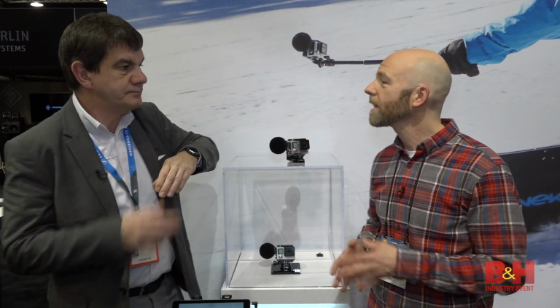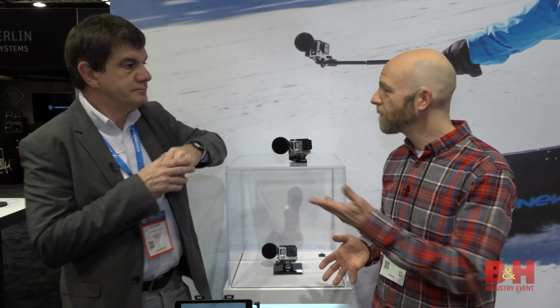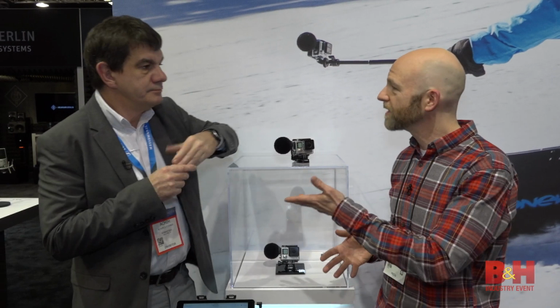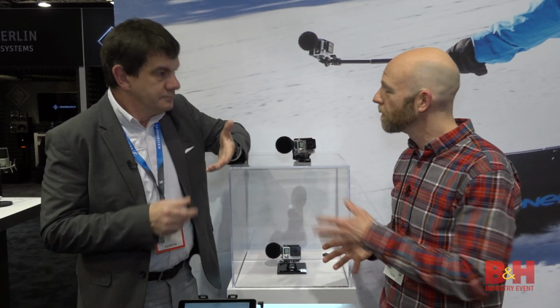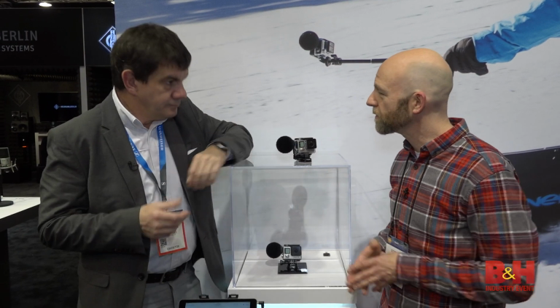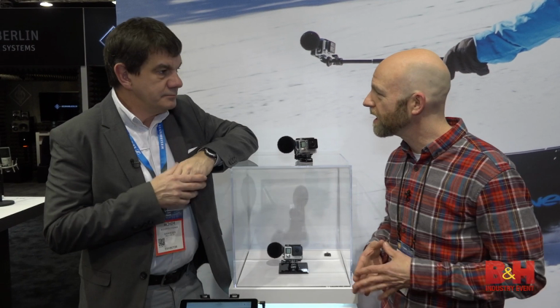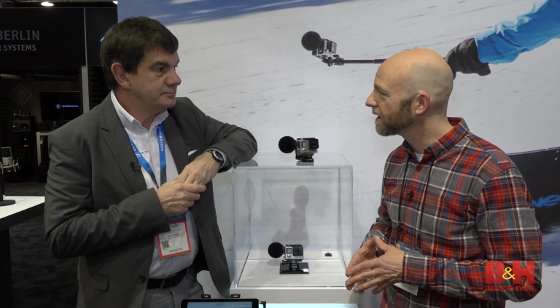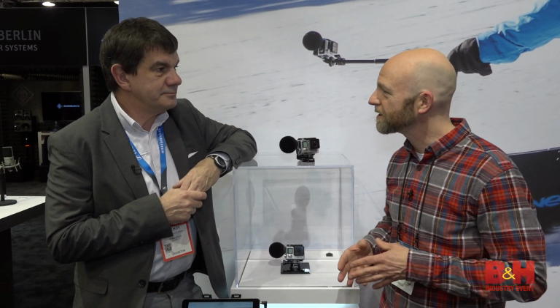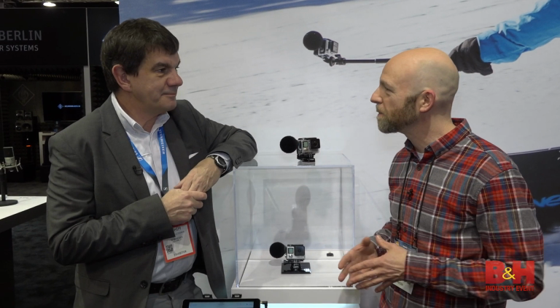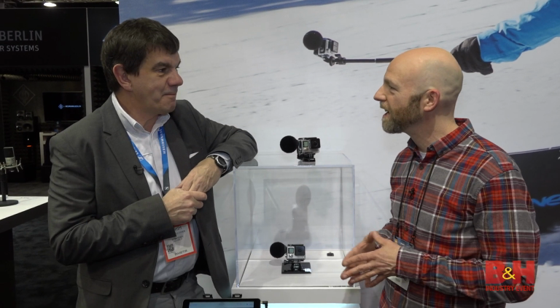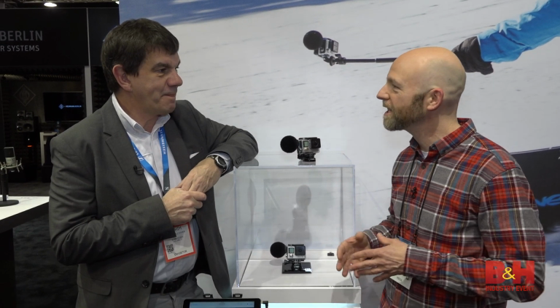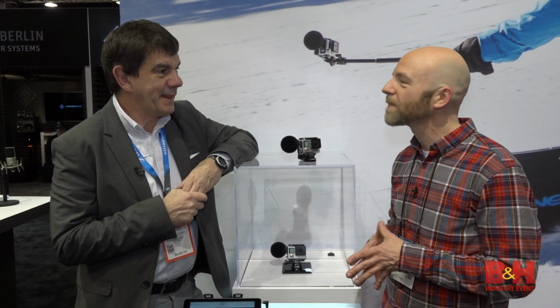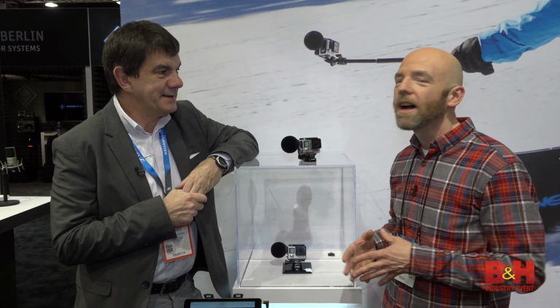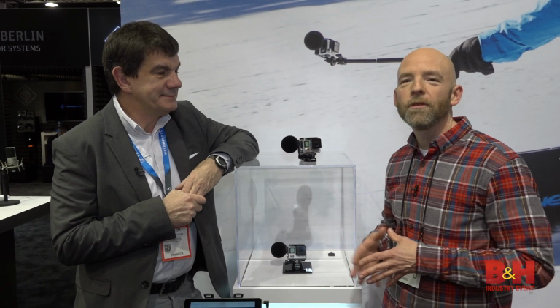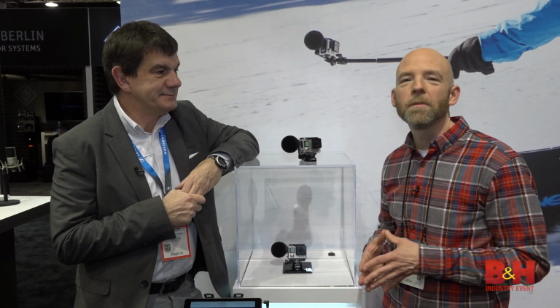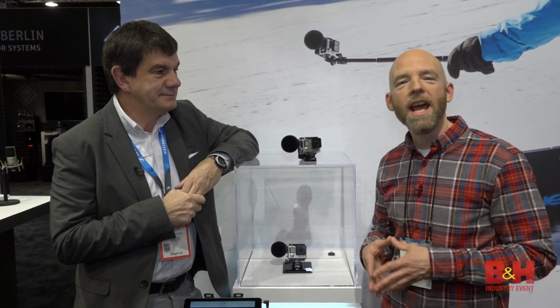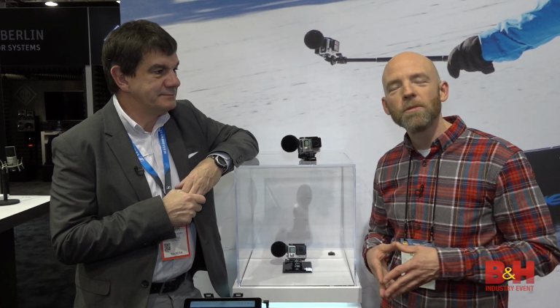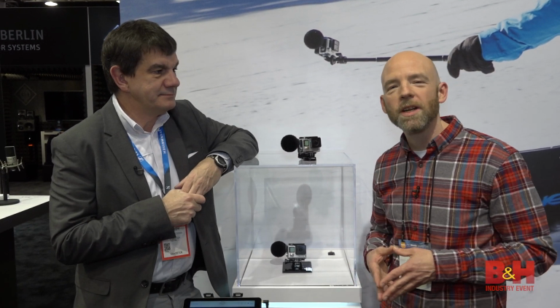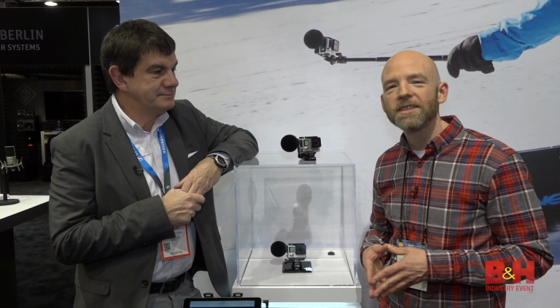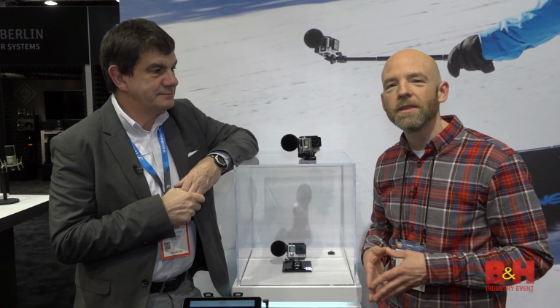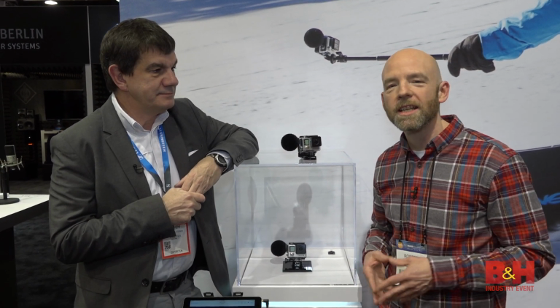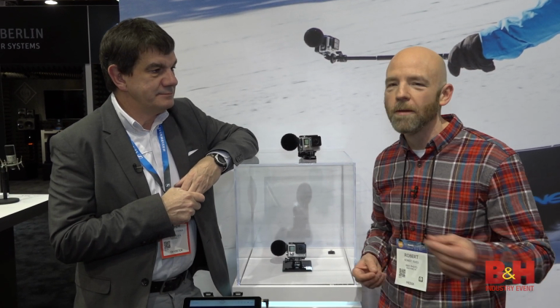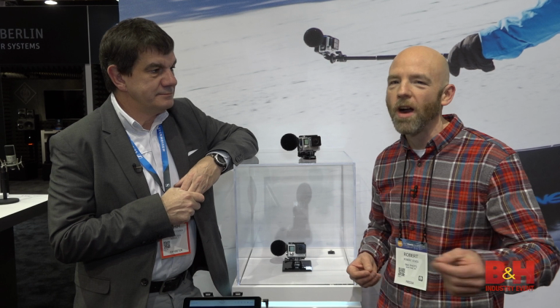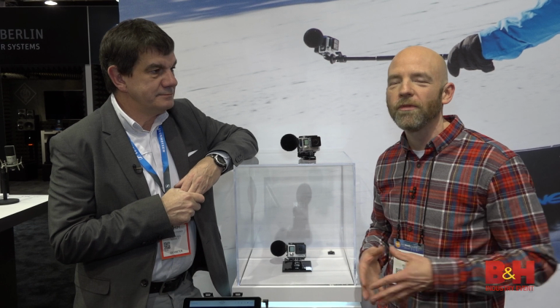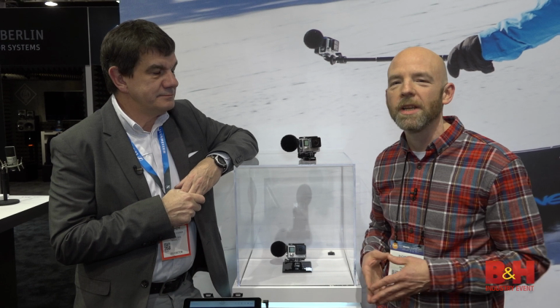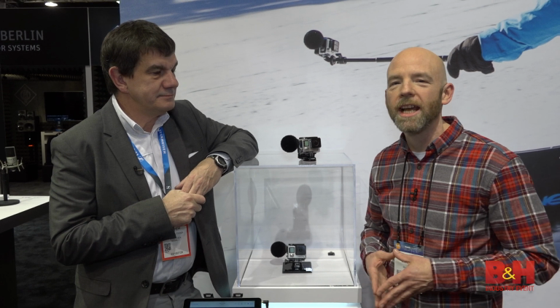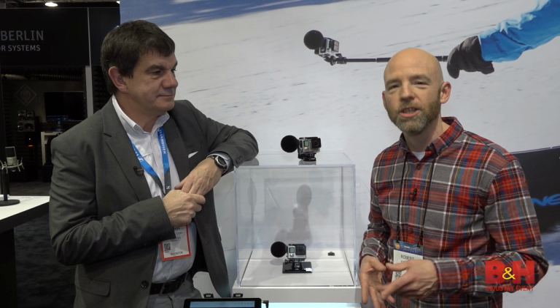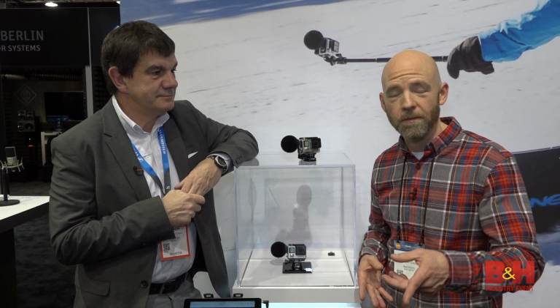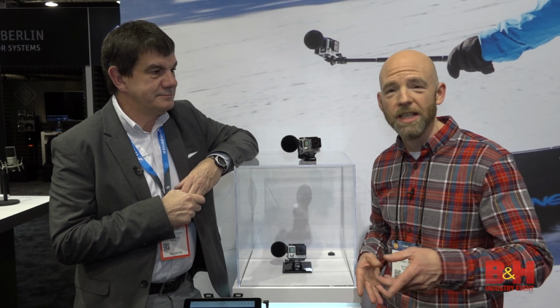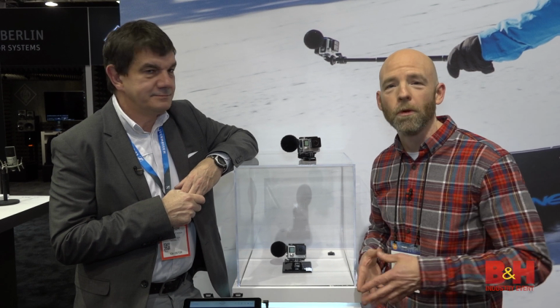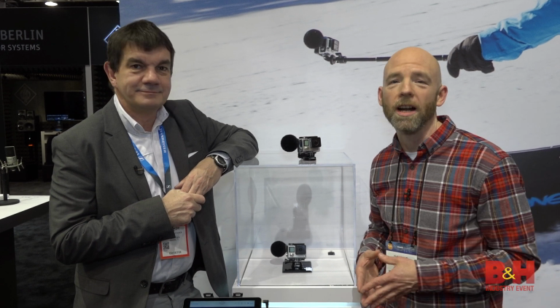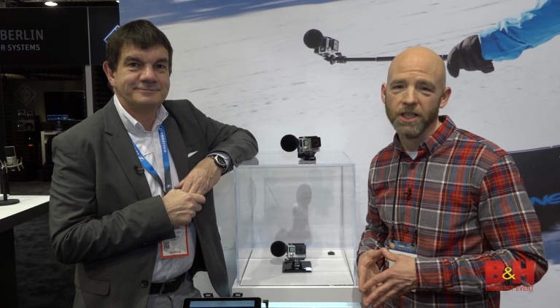Akeem, thanks so much for telling us about it. From NAMM 2017, I'm Rob from B&H. Thanks for watching.